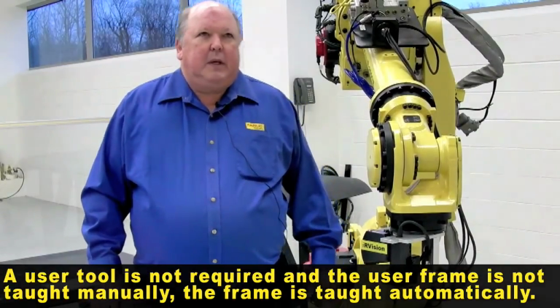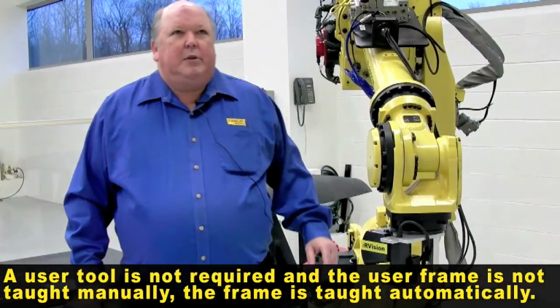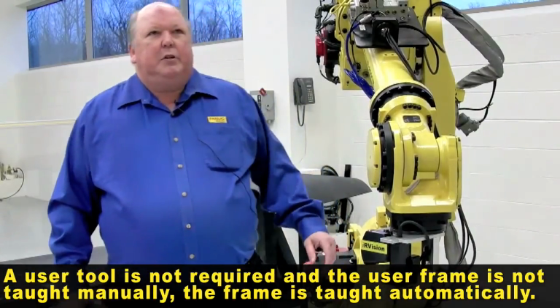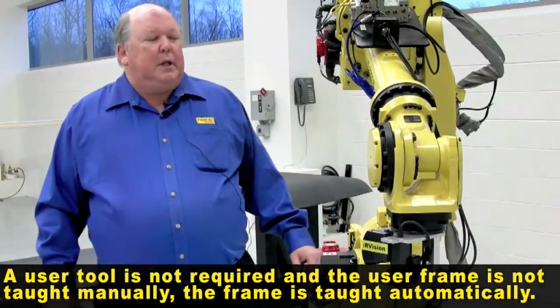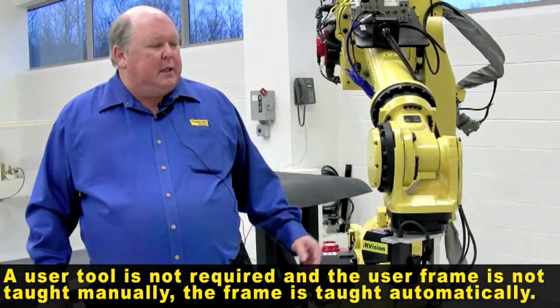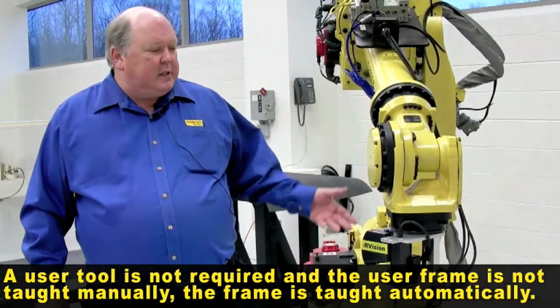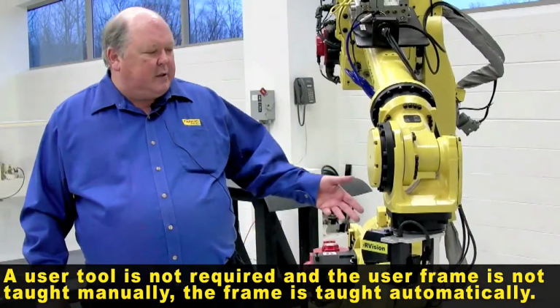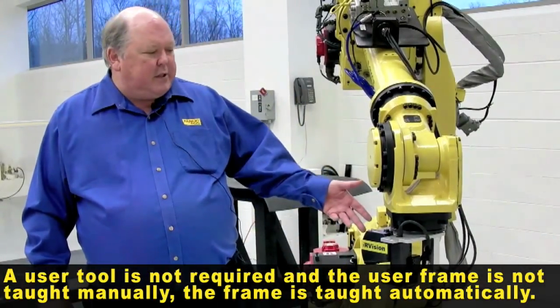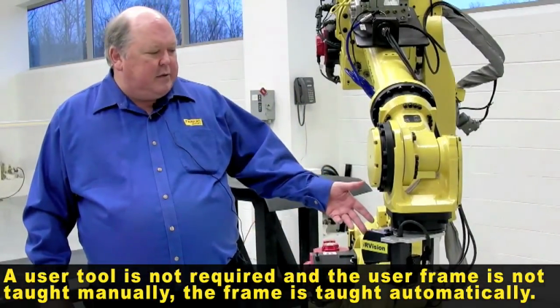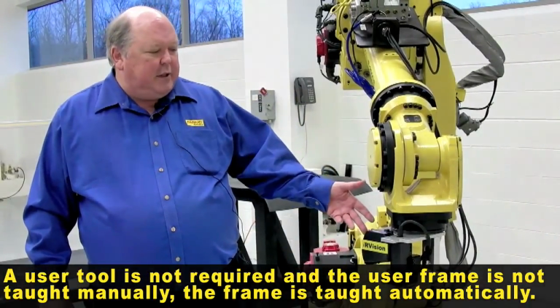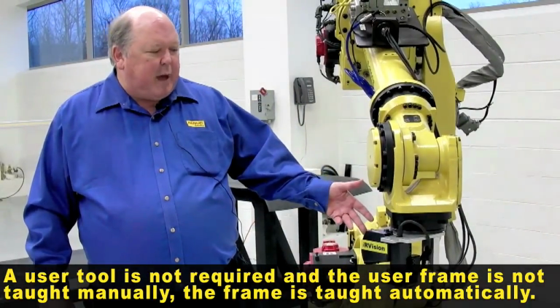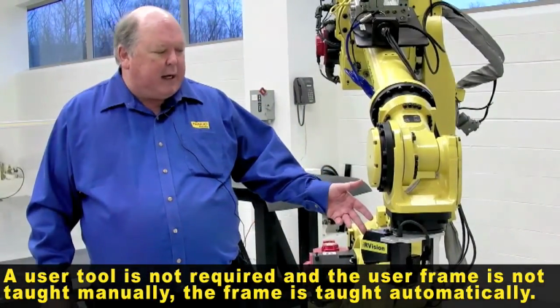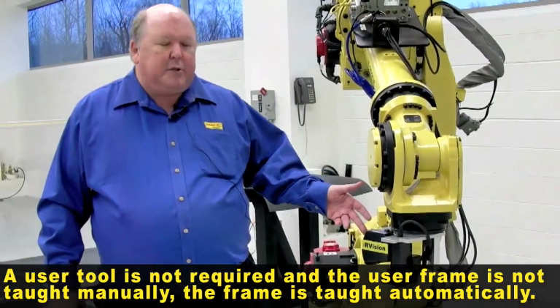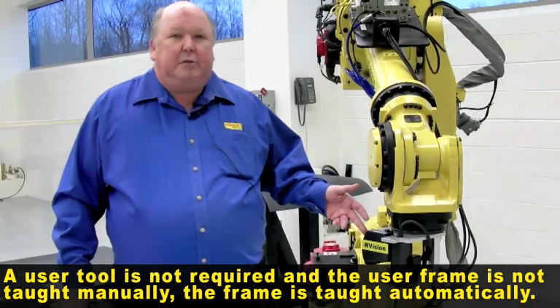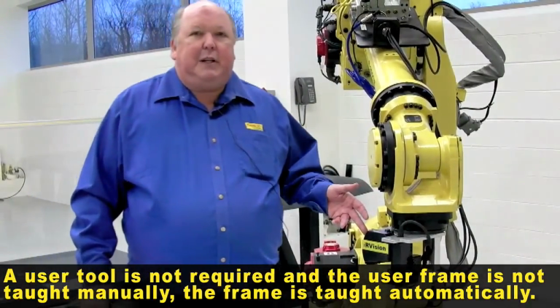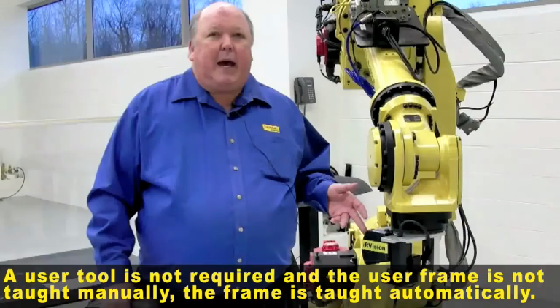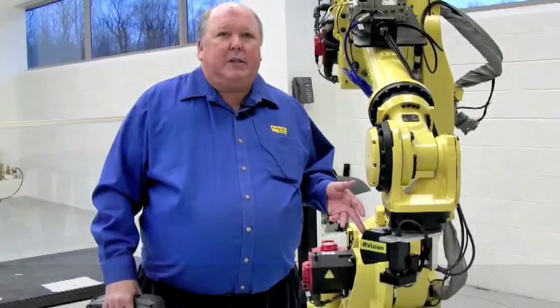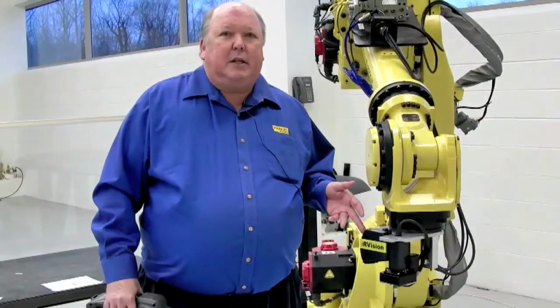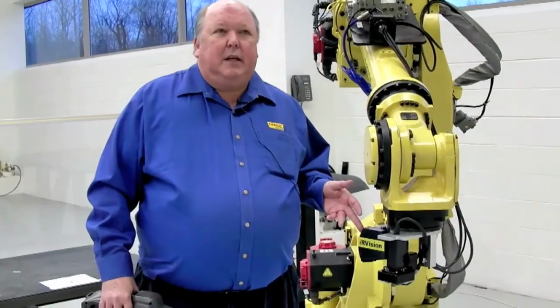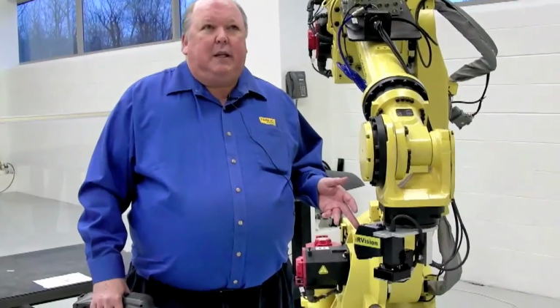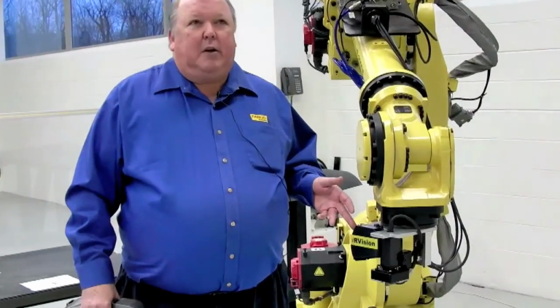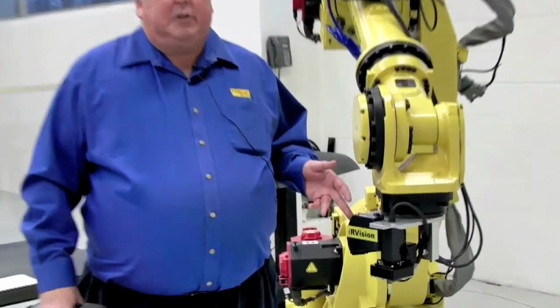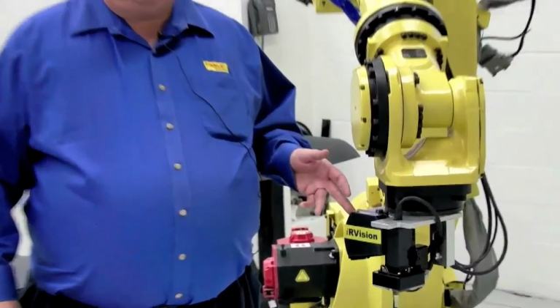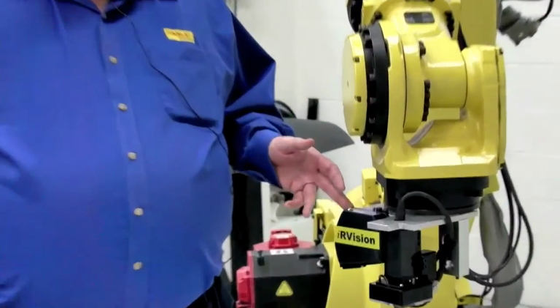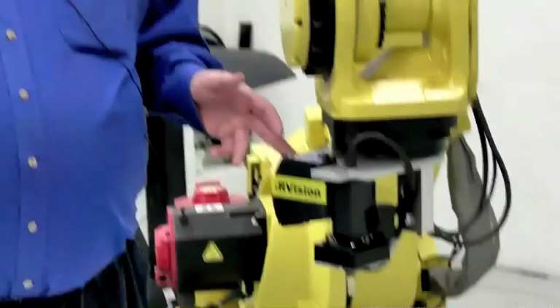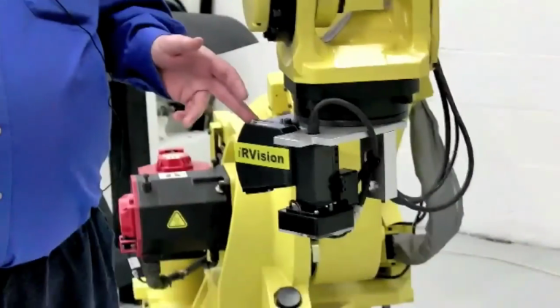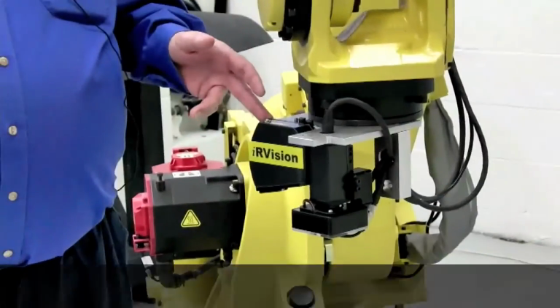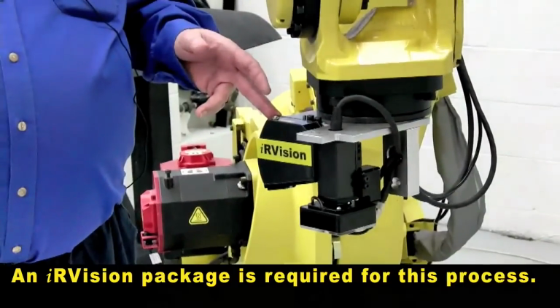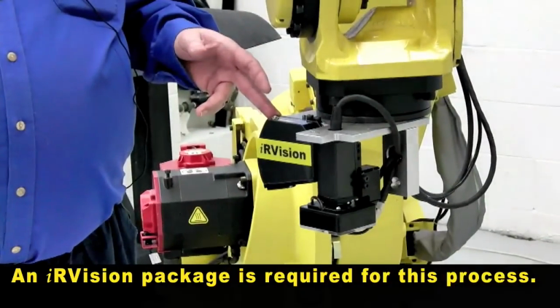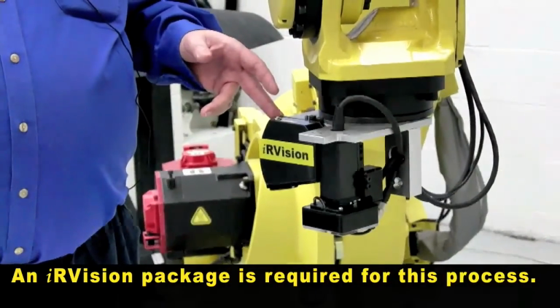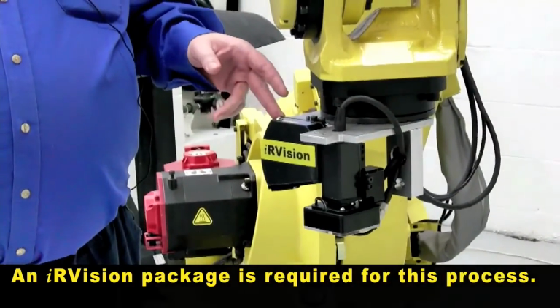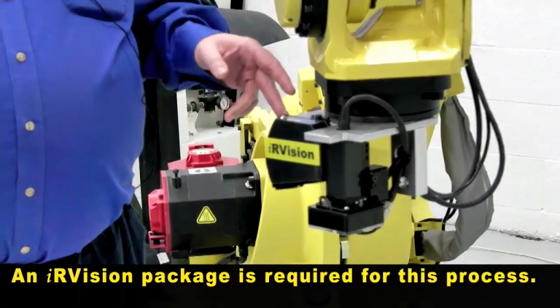What you do need is of course the 2D package or a 3D package, and you also need the IR calibration VTCP.